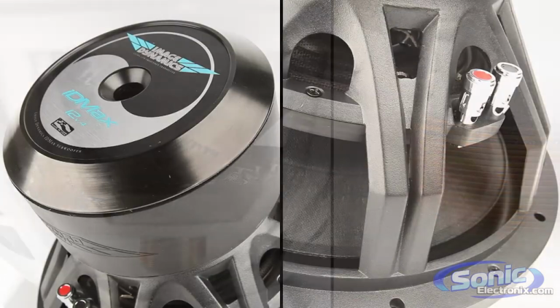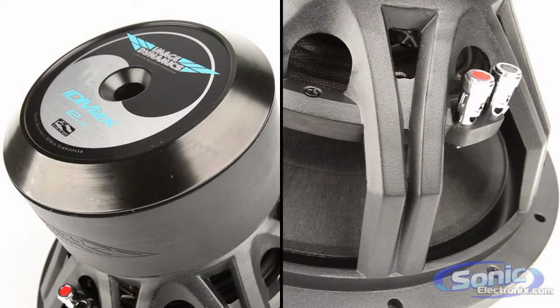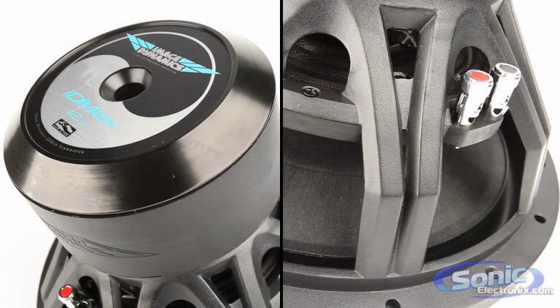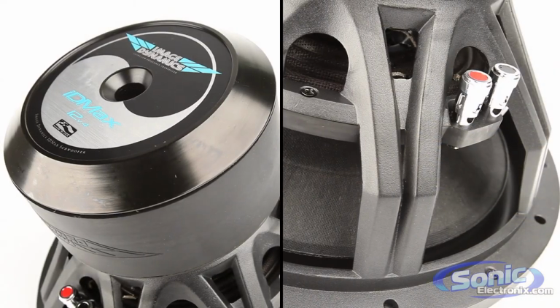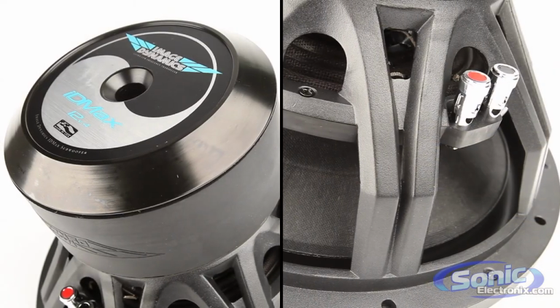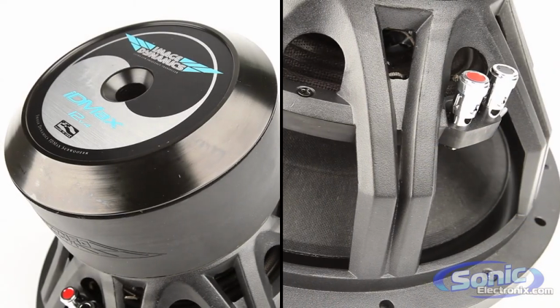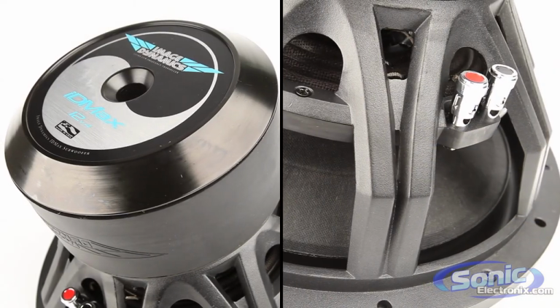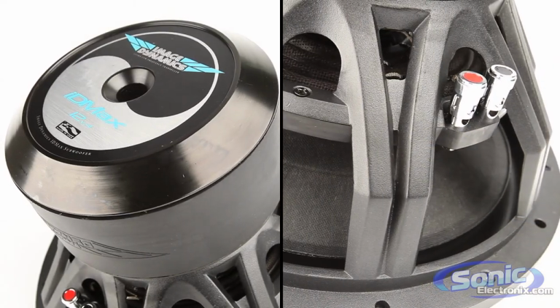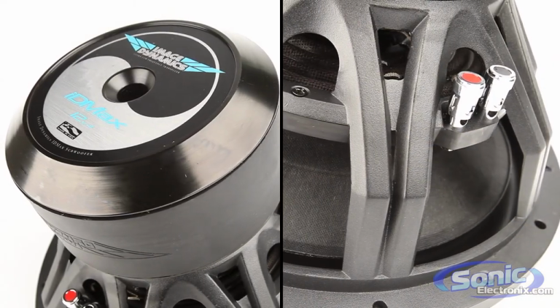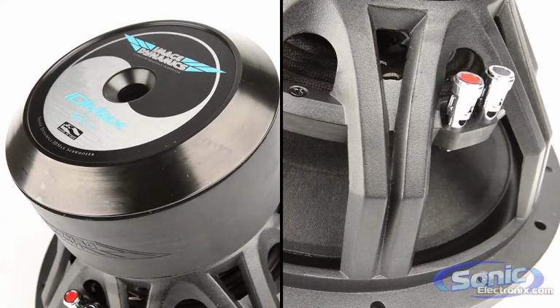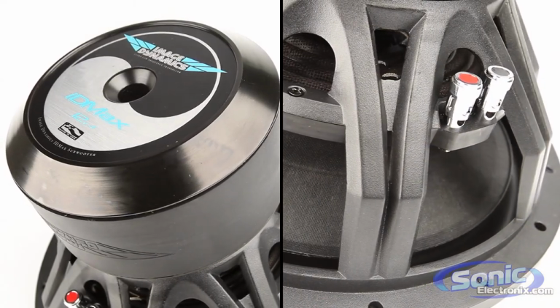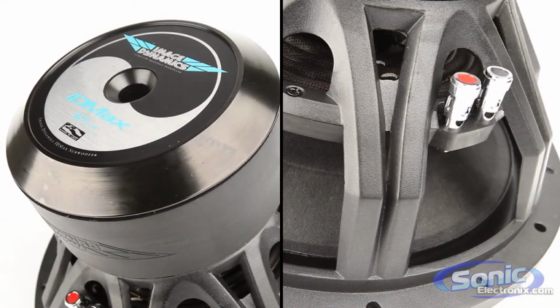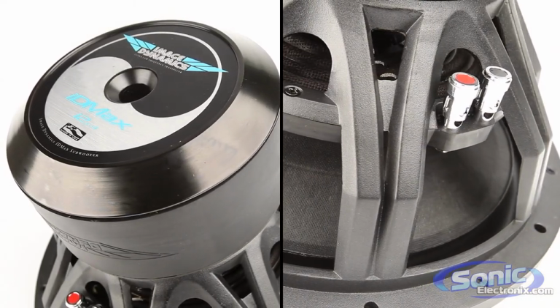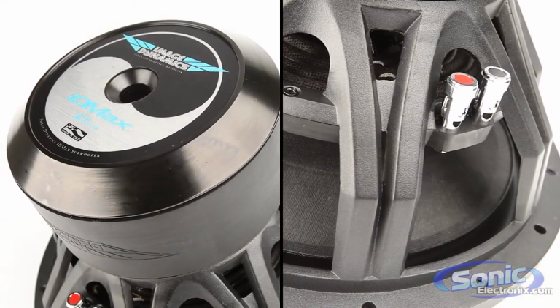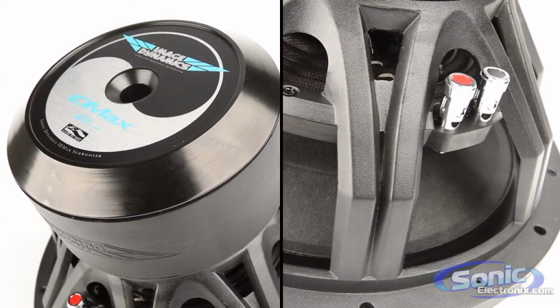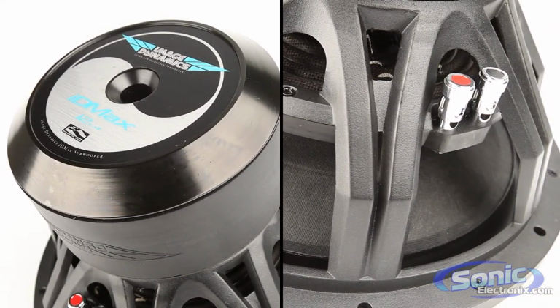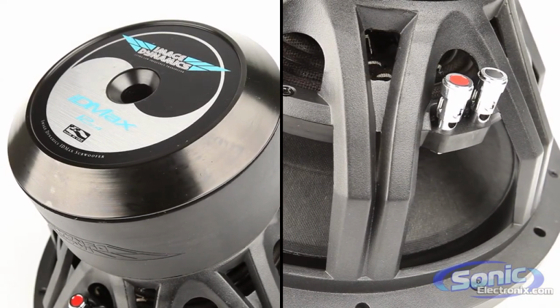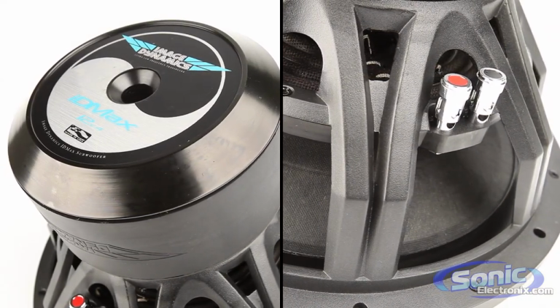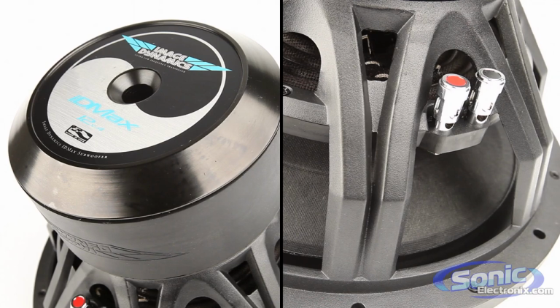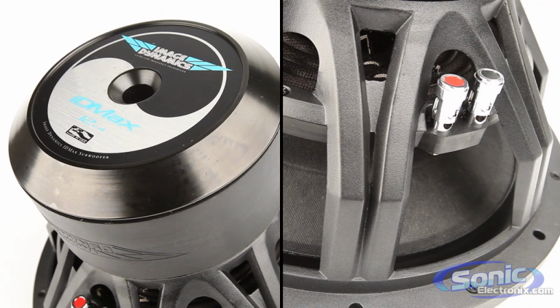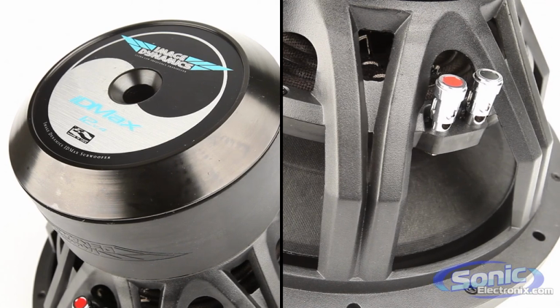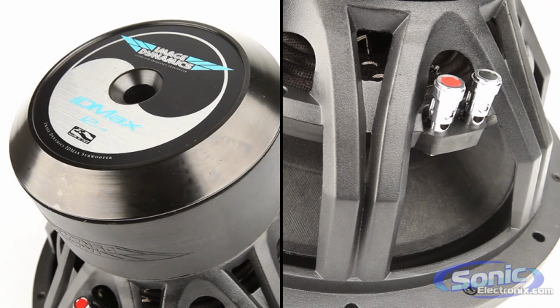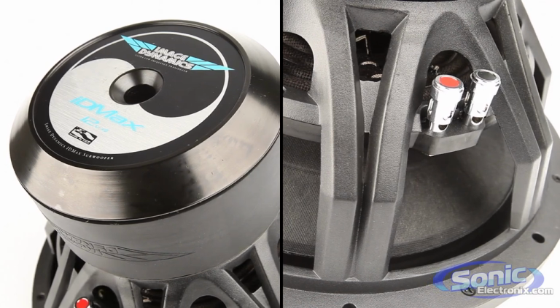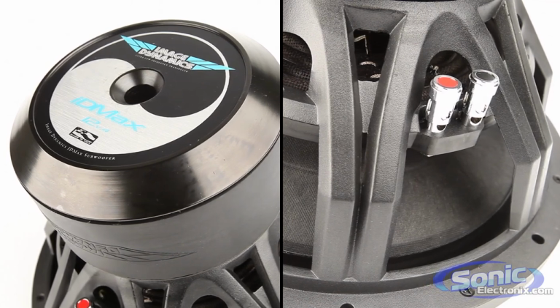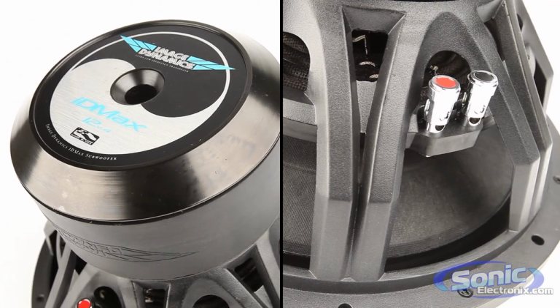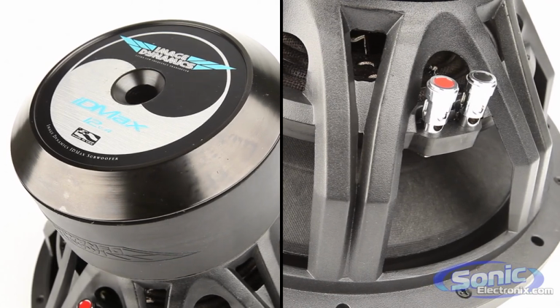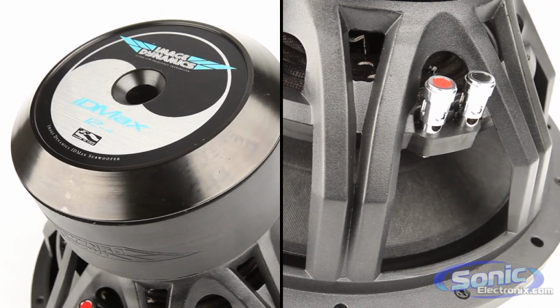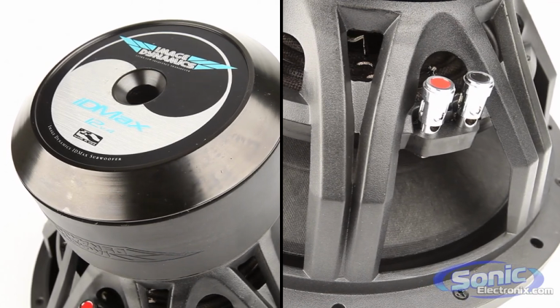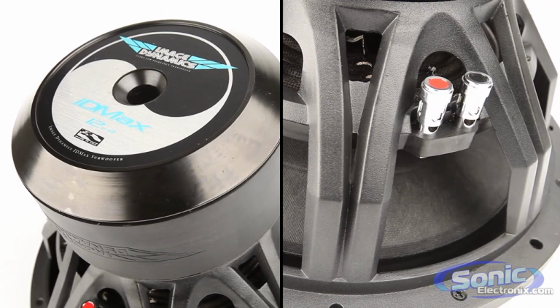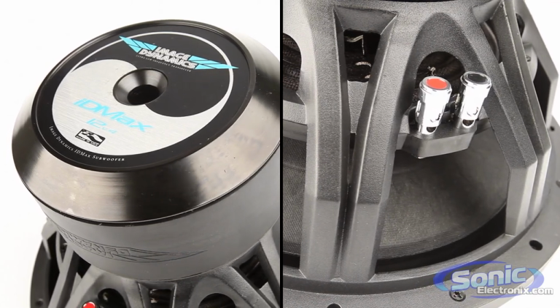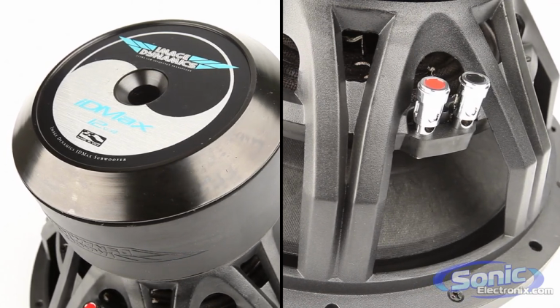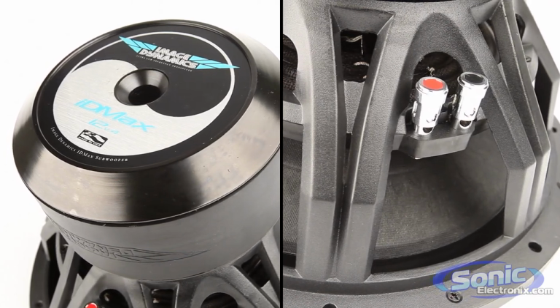Image Dynamics V4s are some of the highest quality subwoofers in the car audio industry, and come in 10-inch, 12-inch, and 15-inch sizes.